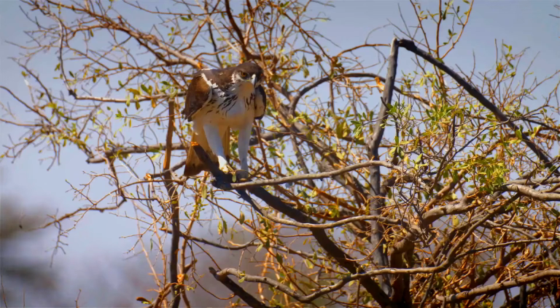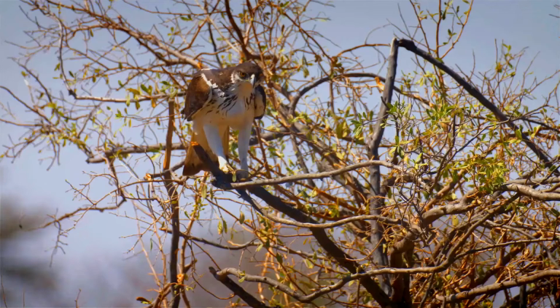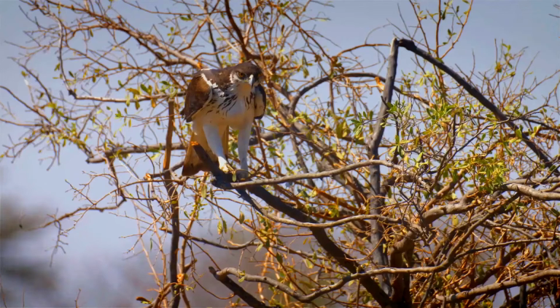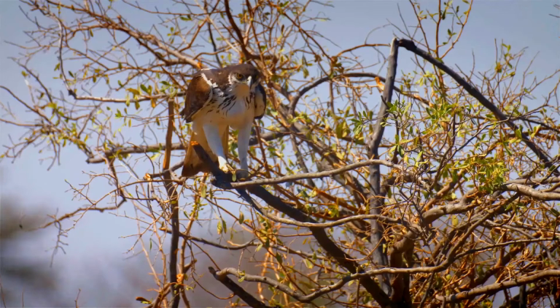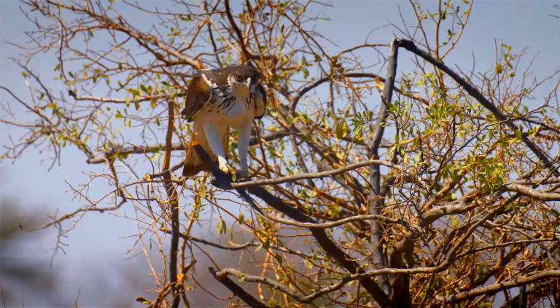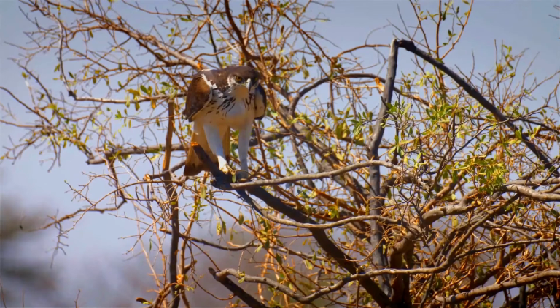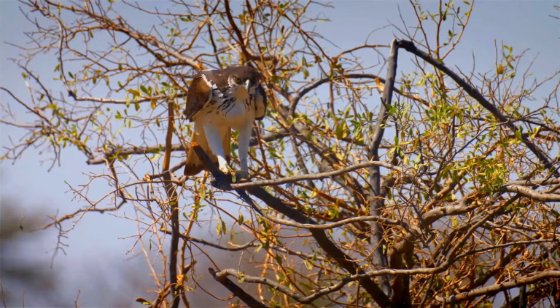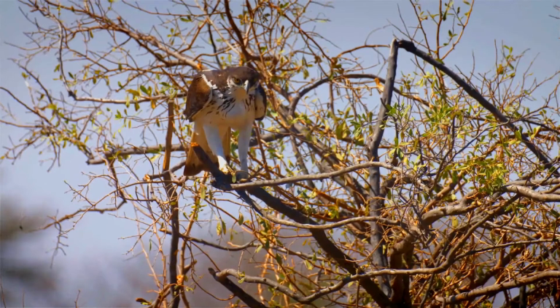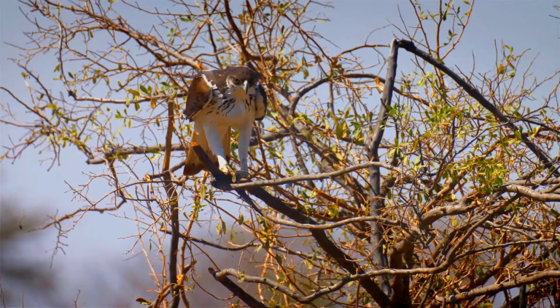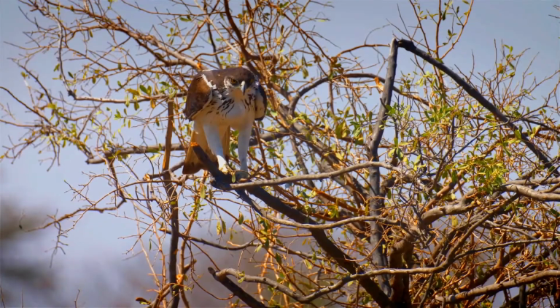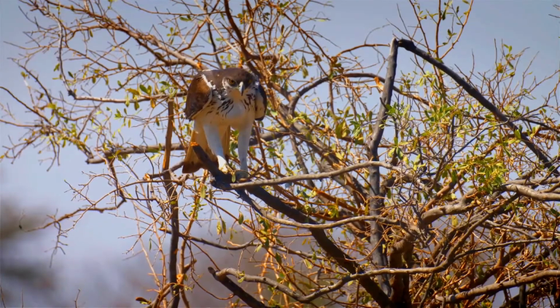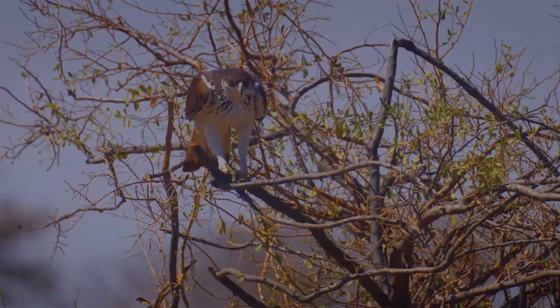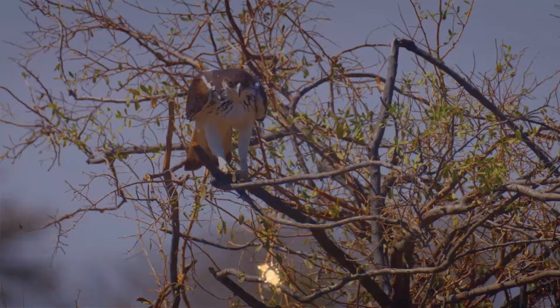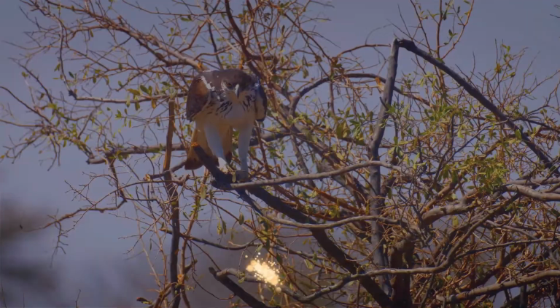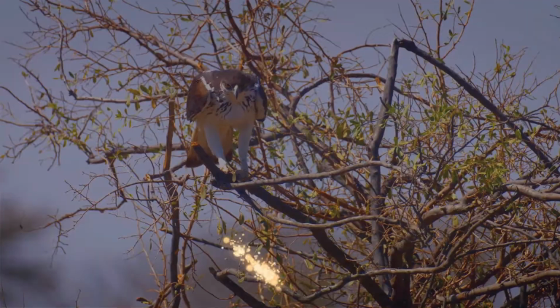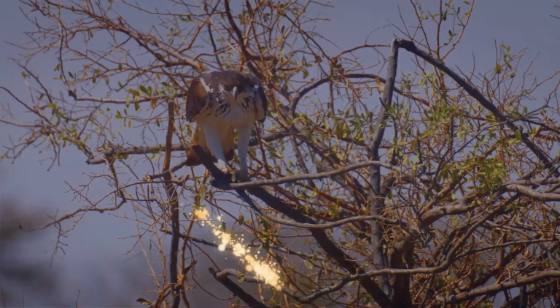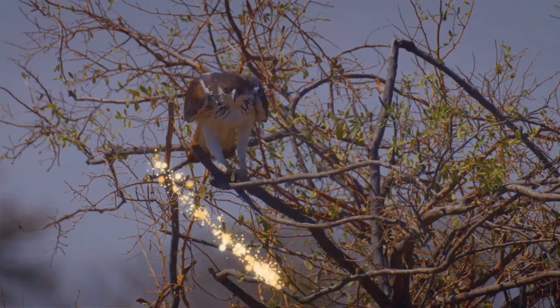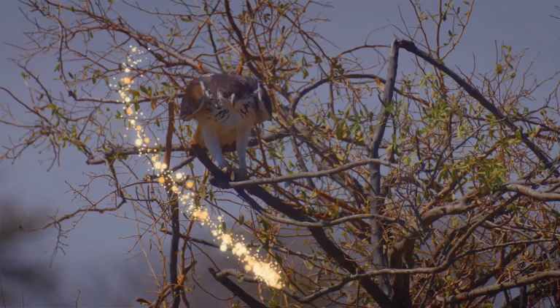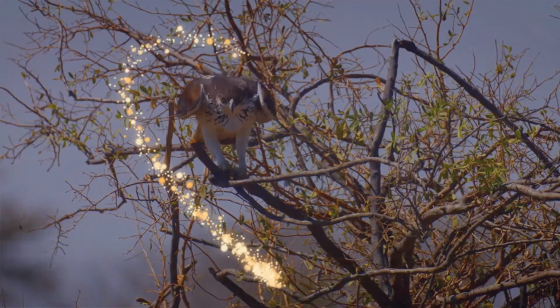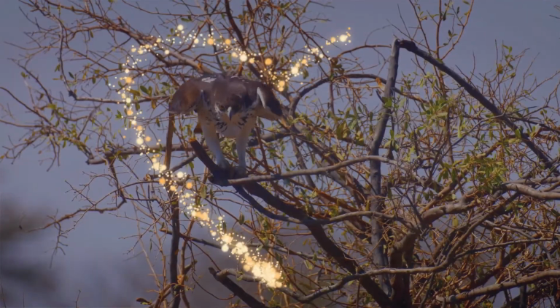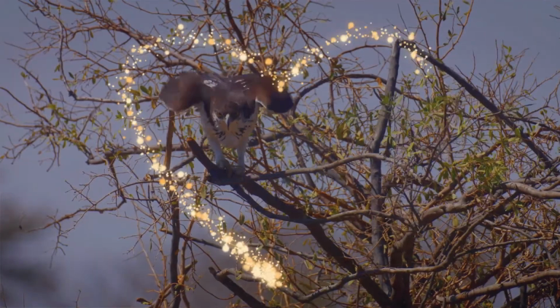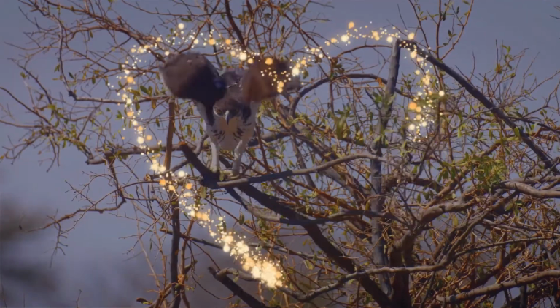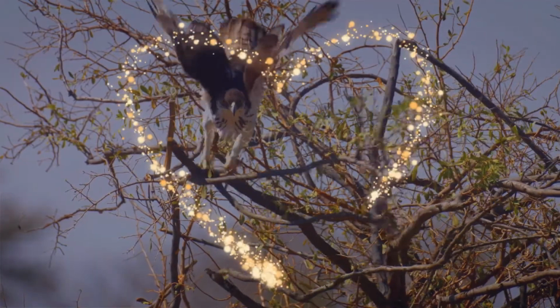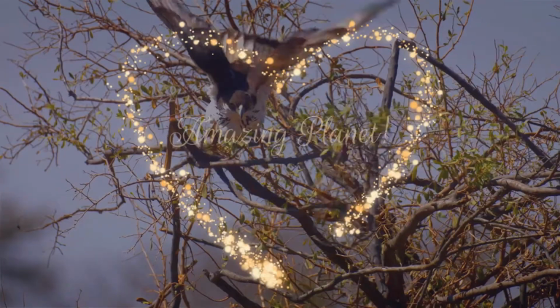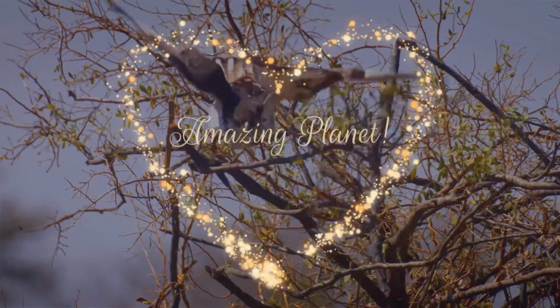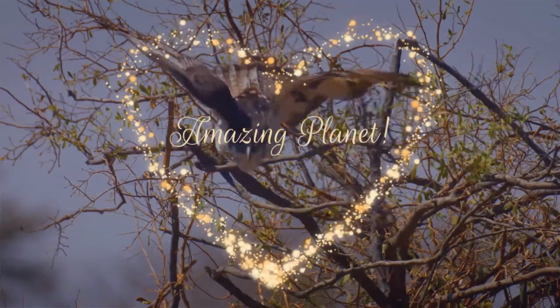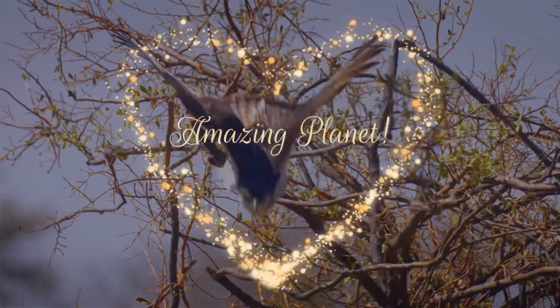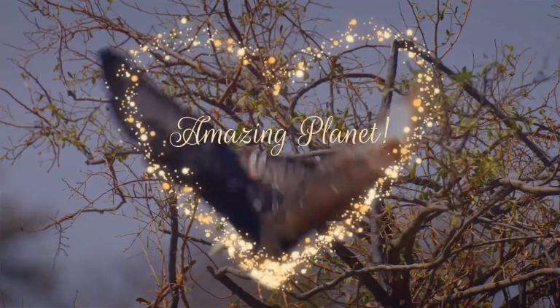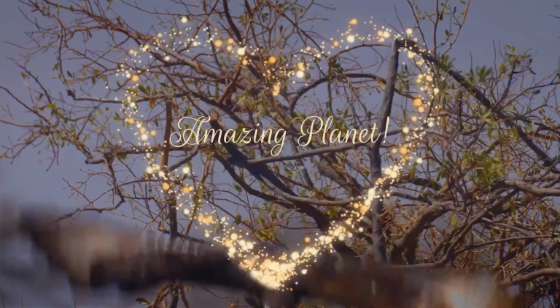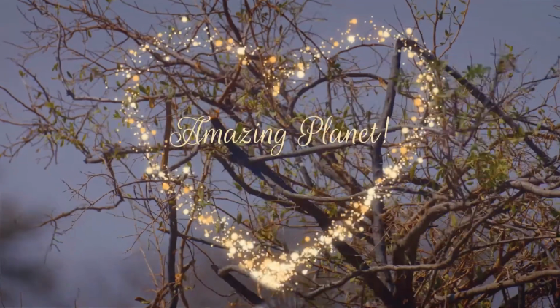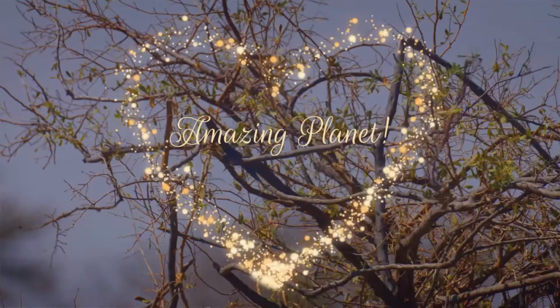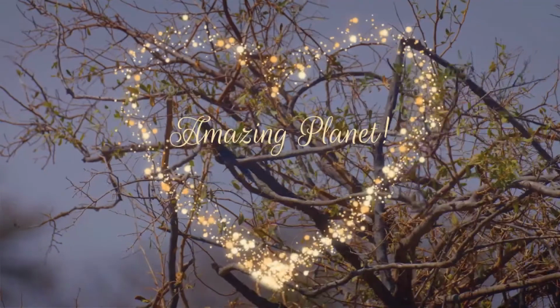Did you know that puffins can fly underwater? Wonderful, isn't it? Welcome back to the show.